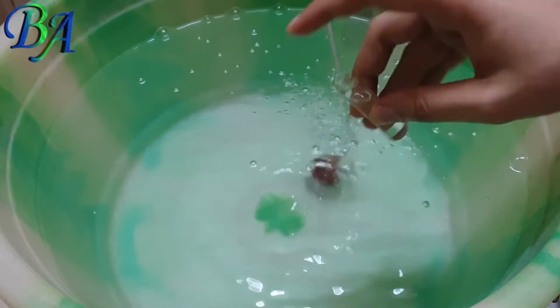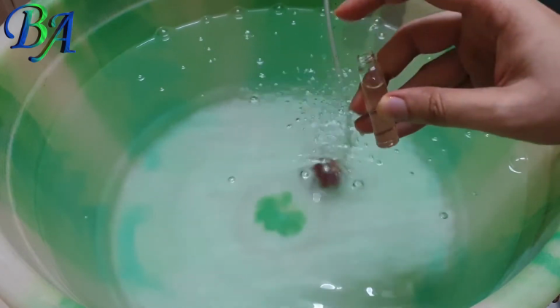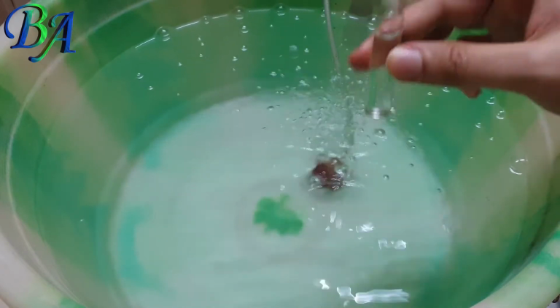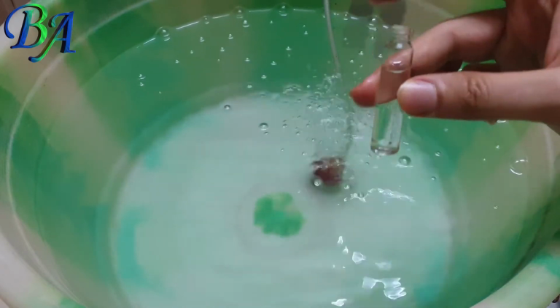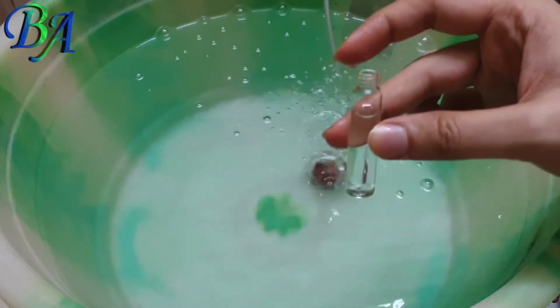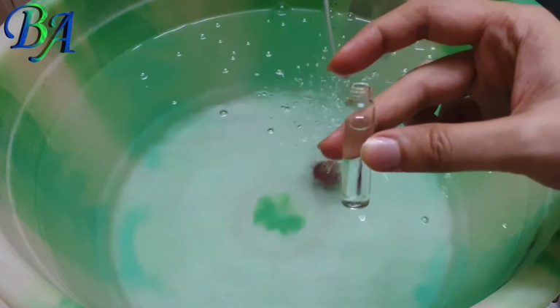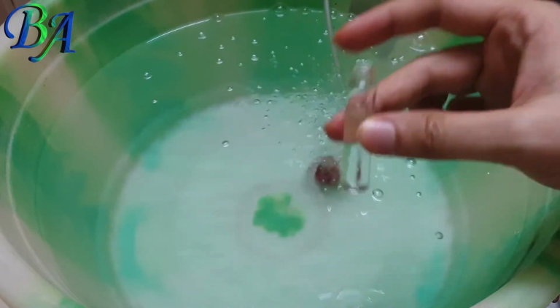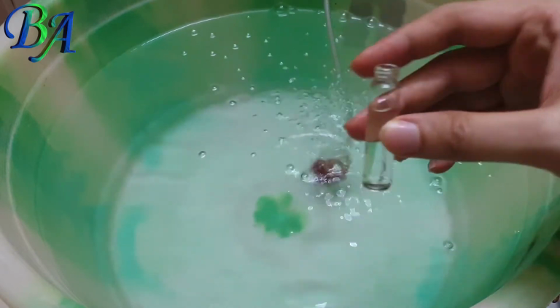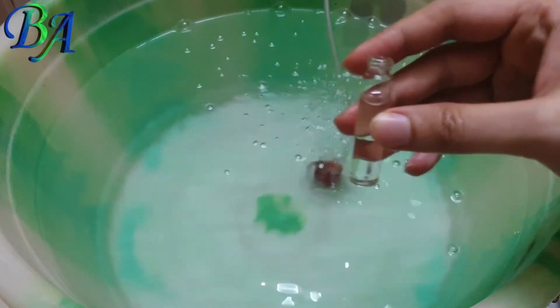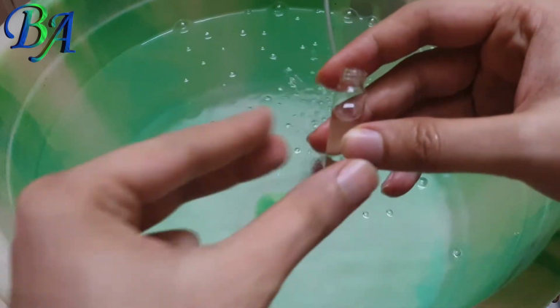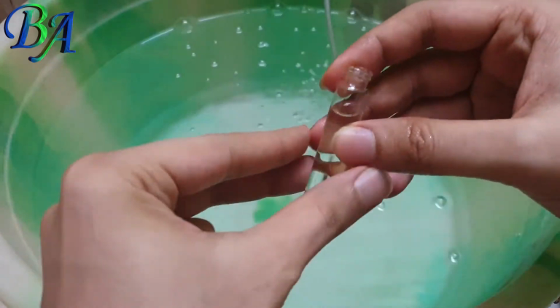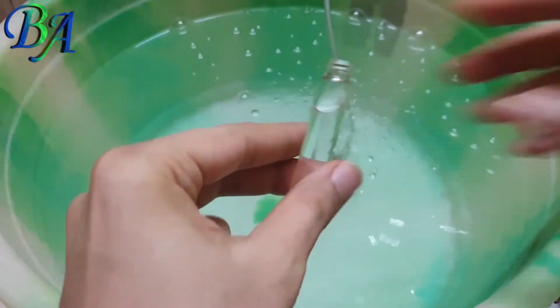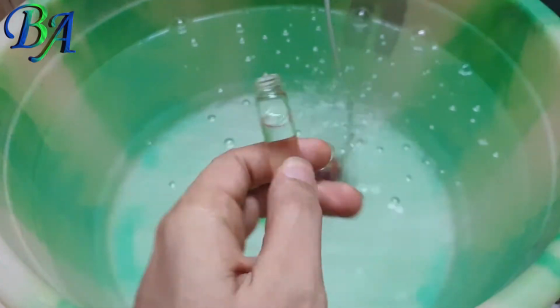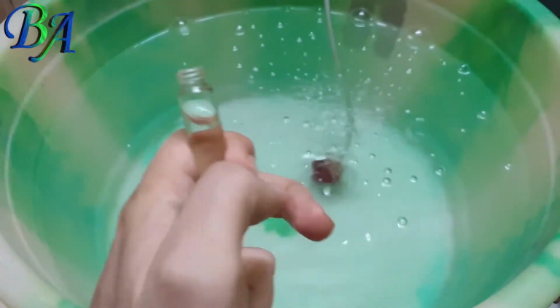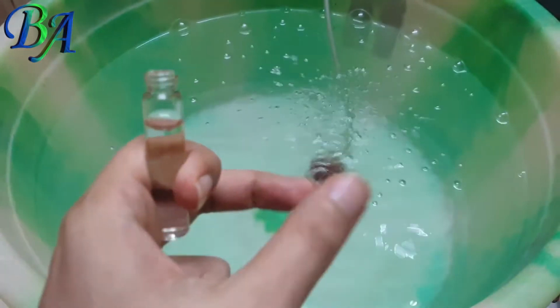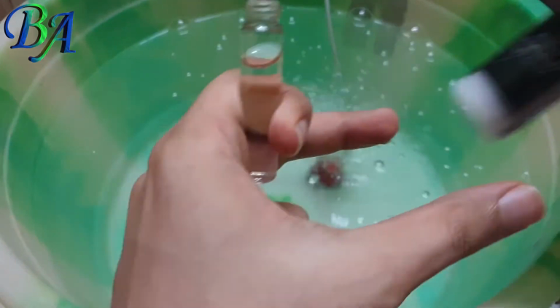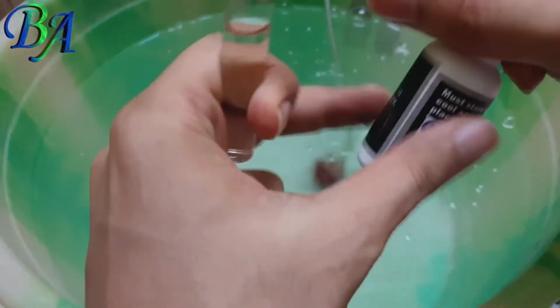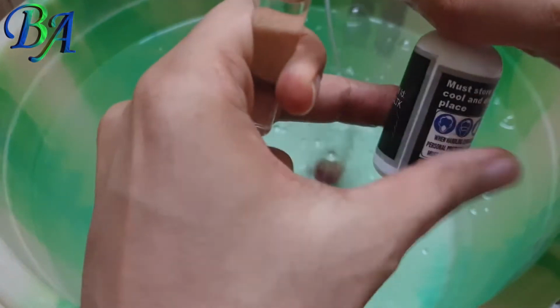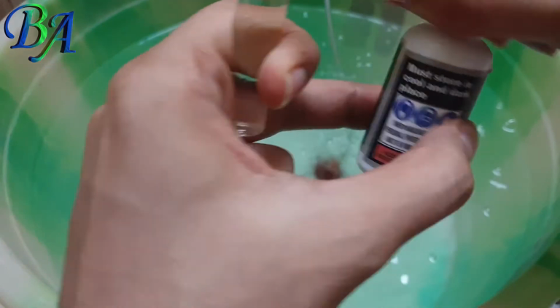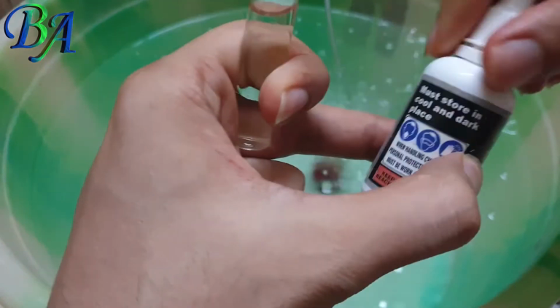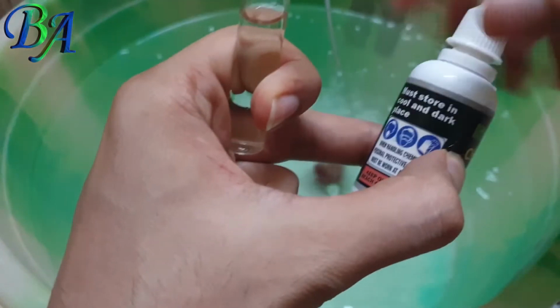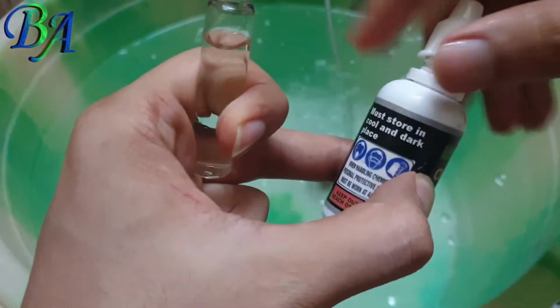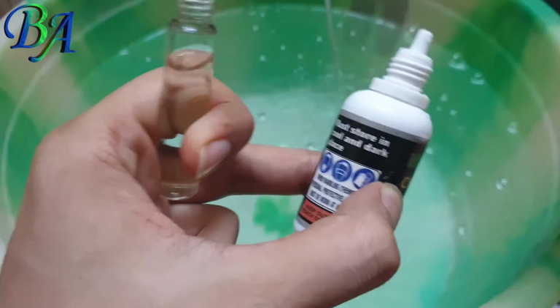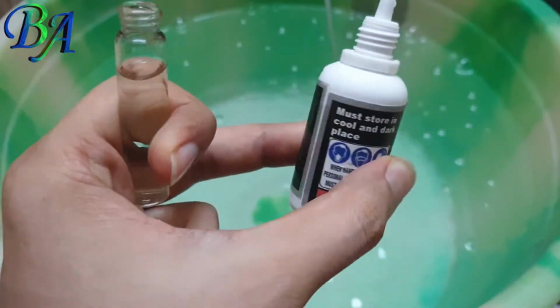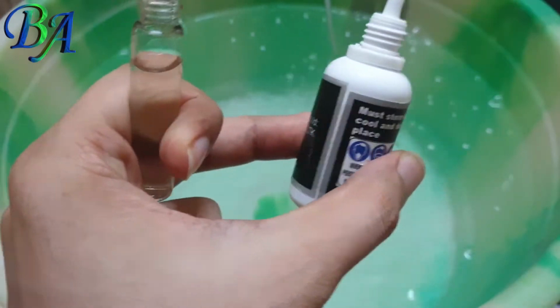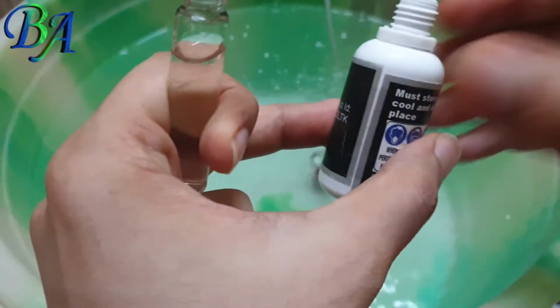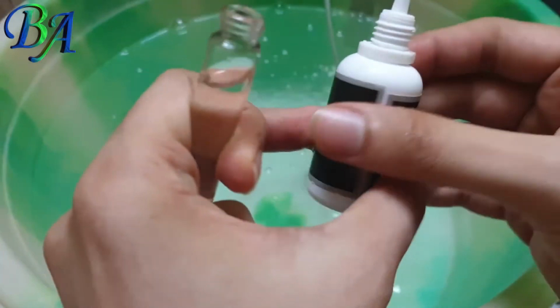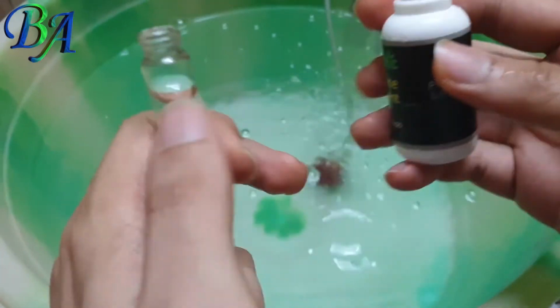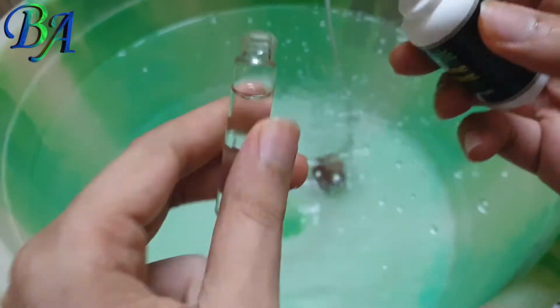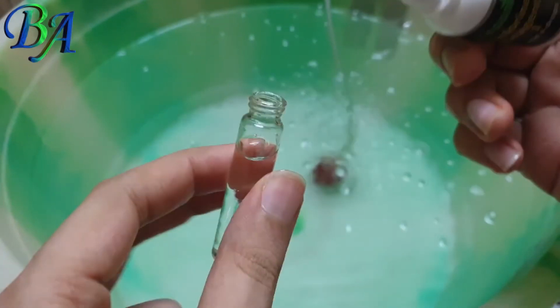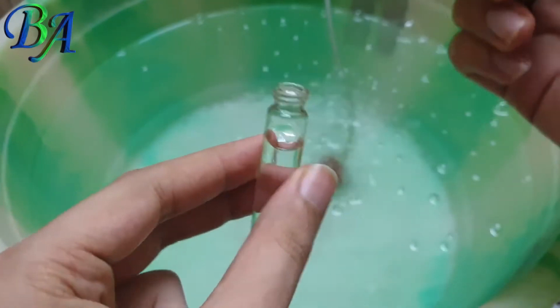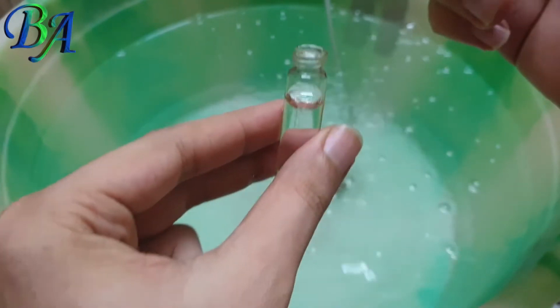Now after 24 hours I will be doing the same chlorine test to see if this method worked.